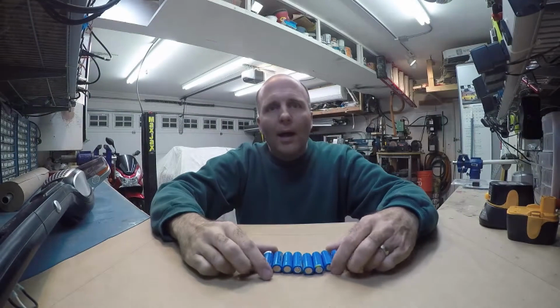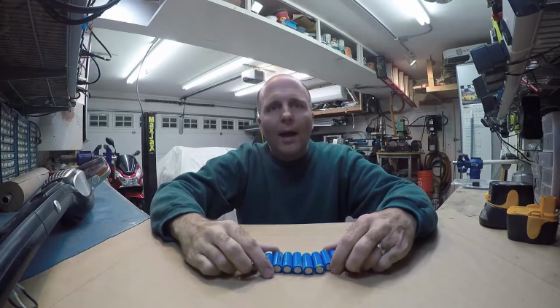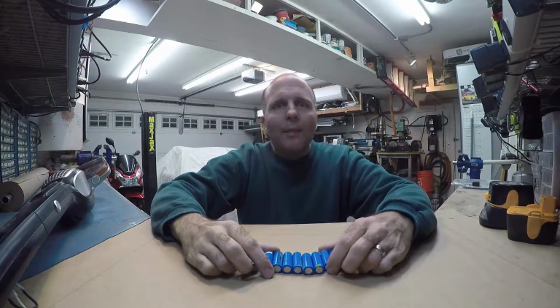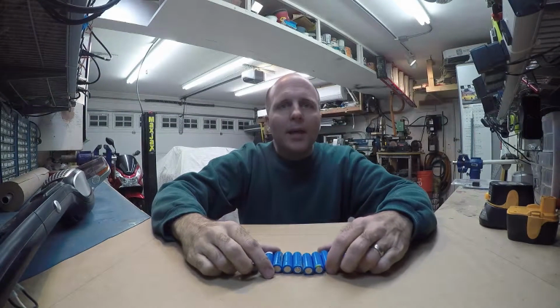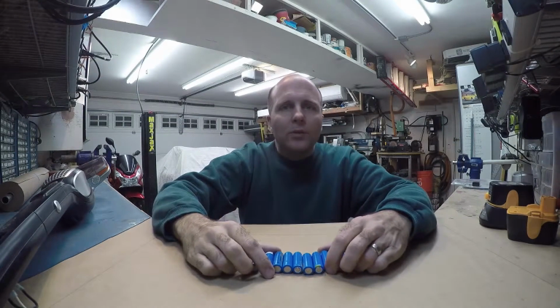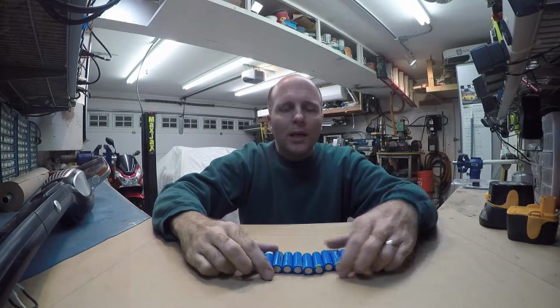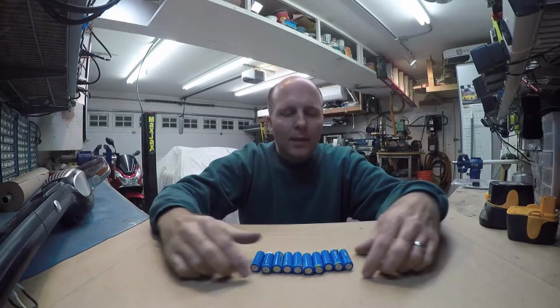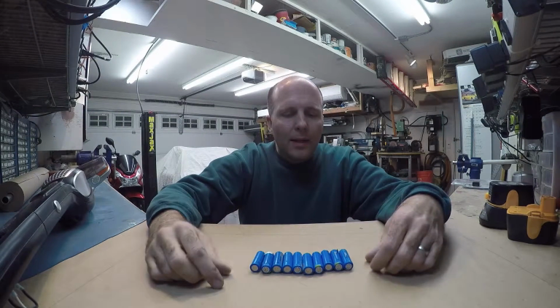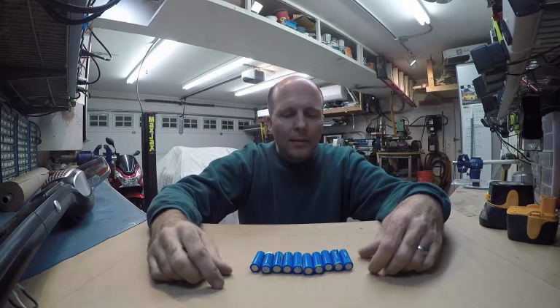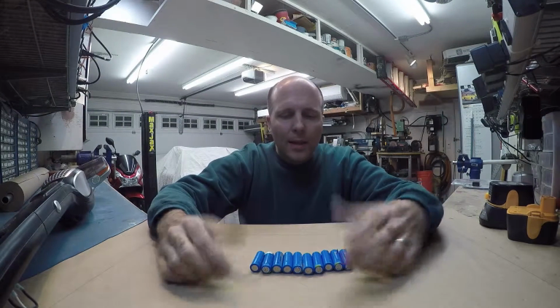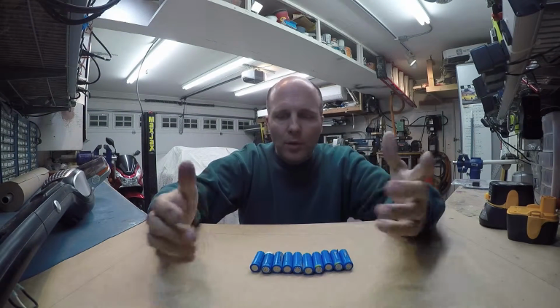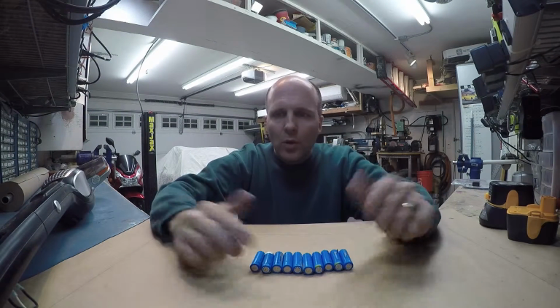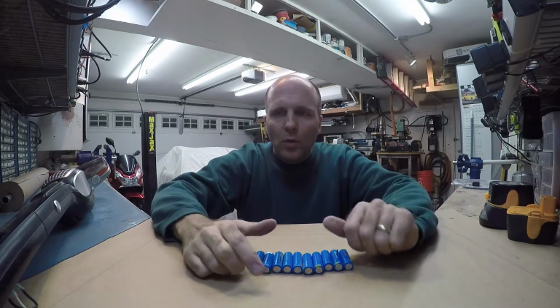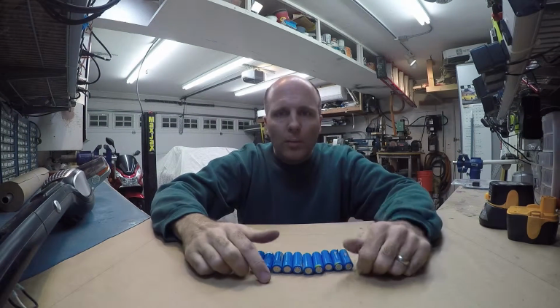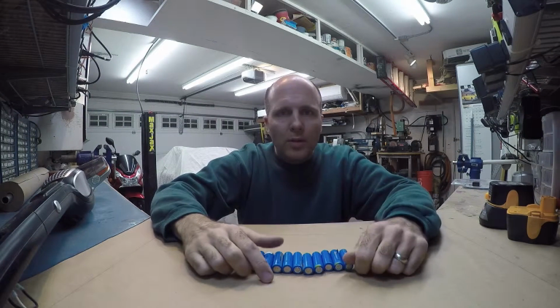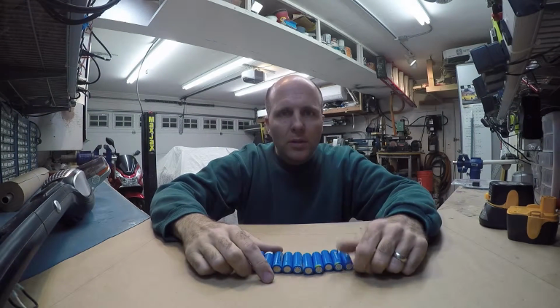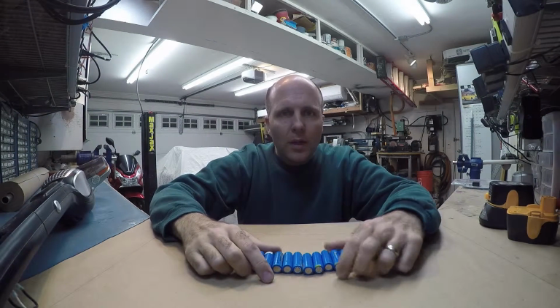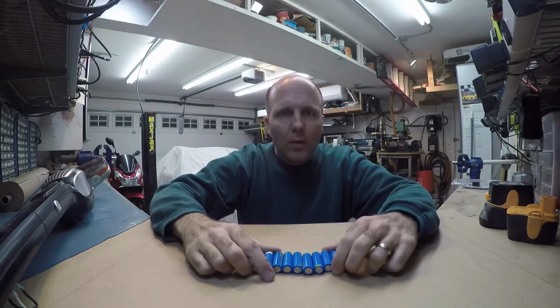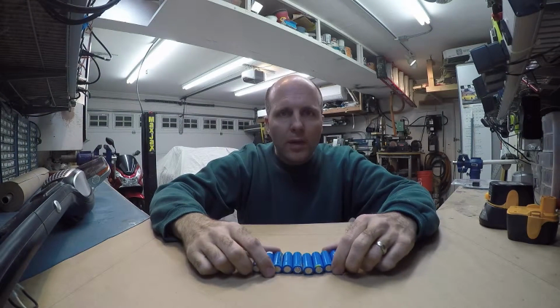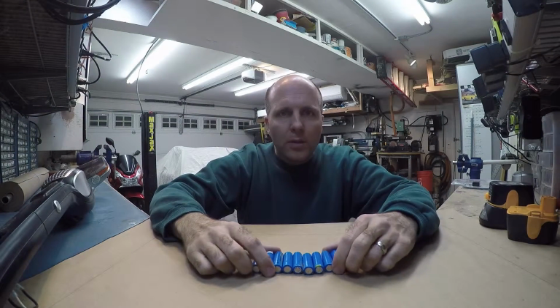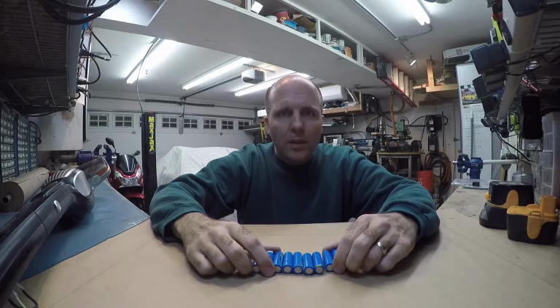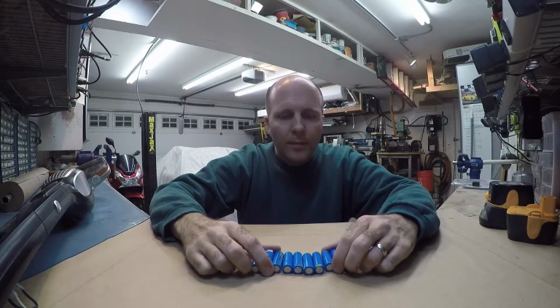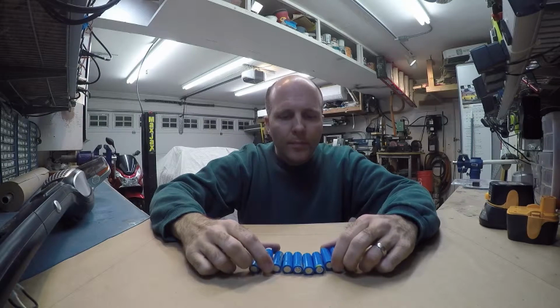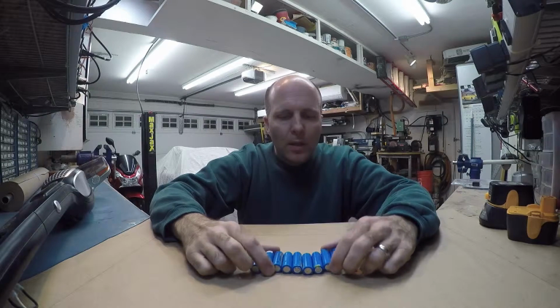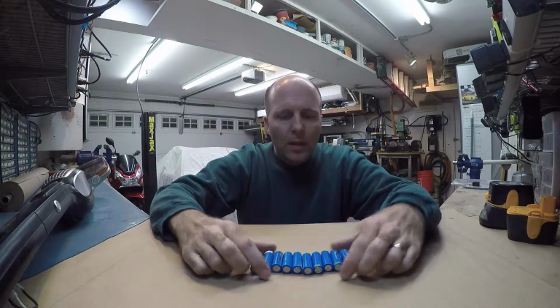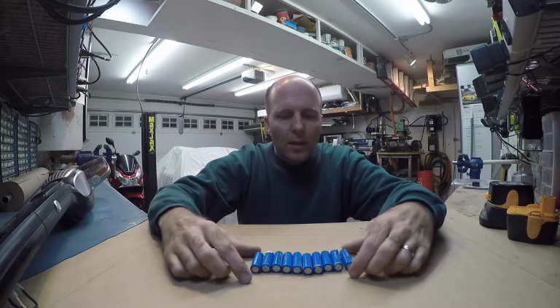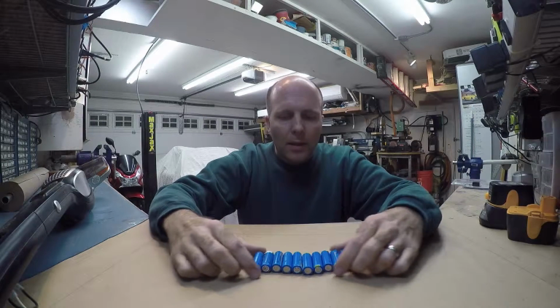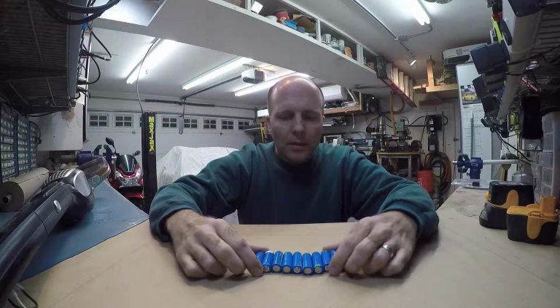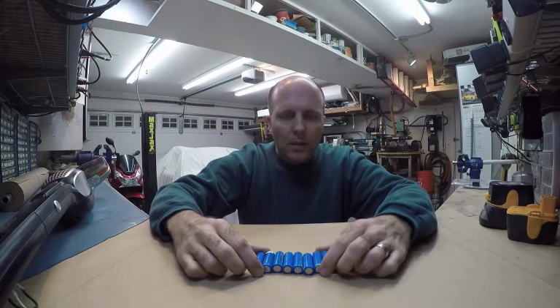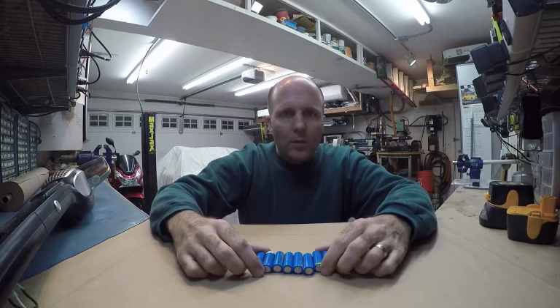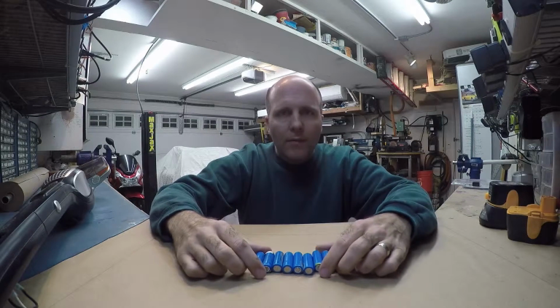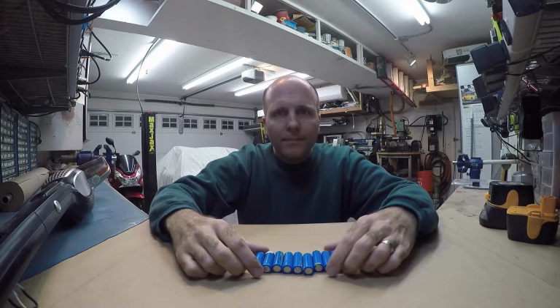Hi, I'm TechnoTed and today I'm going to show you one of the projects that I worked on recently that was a lot of fun.